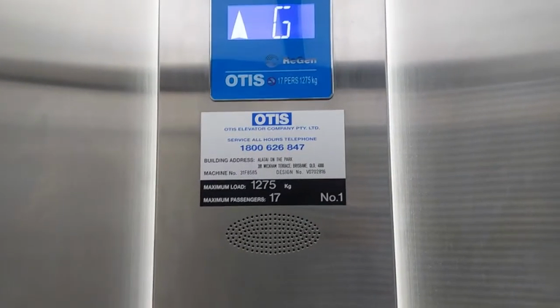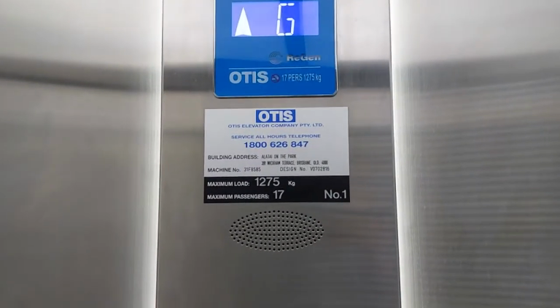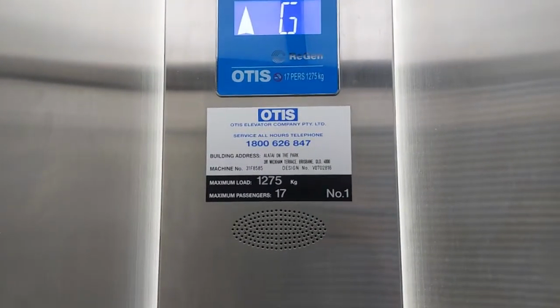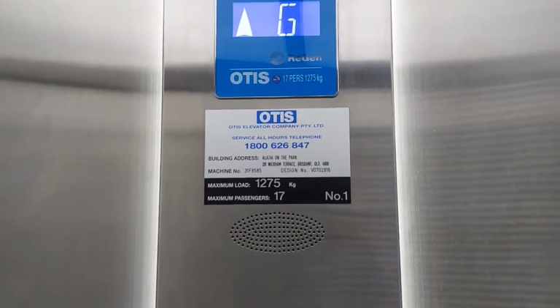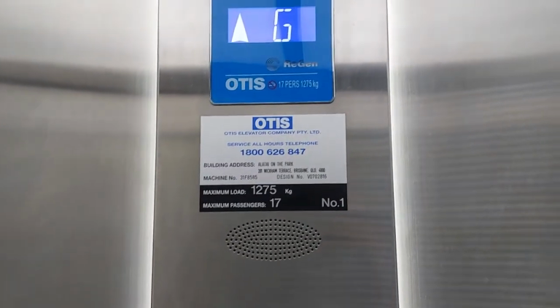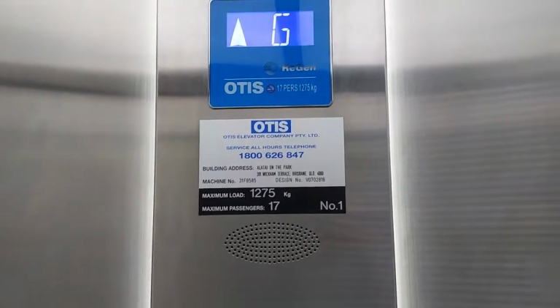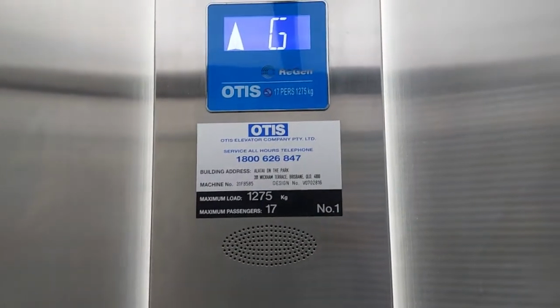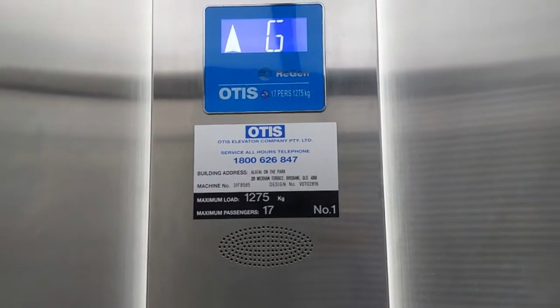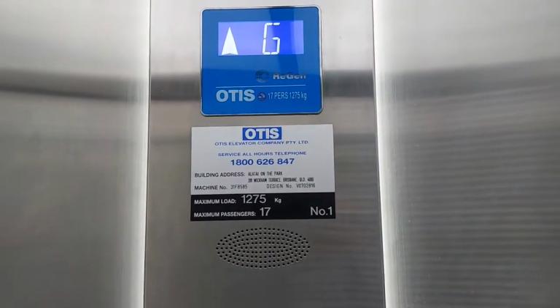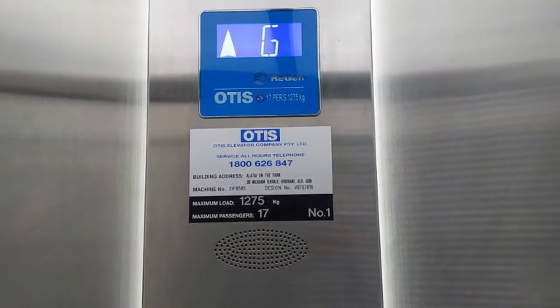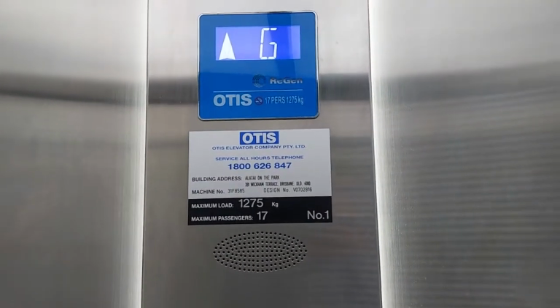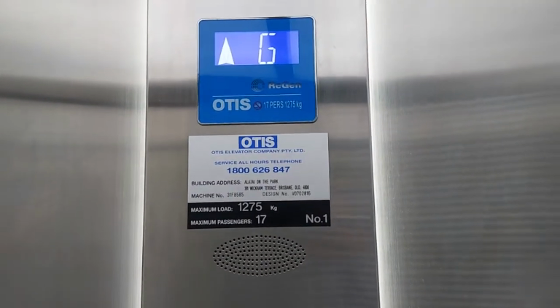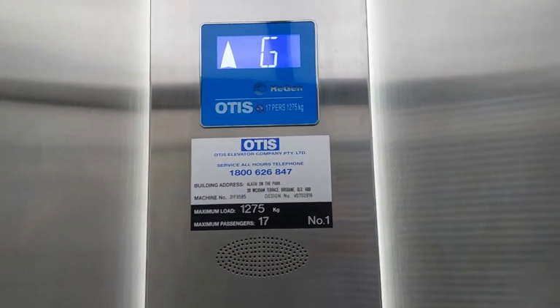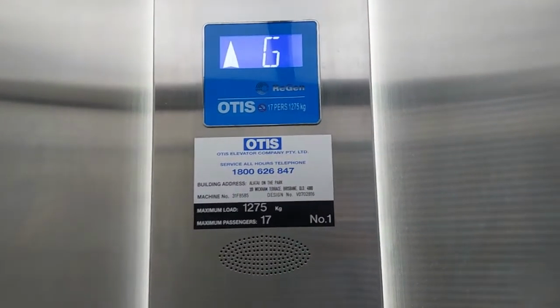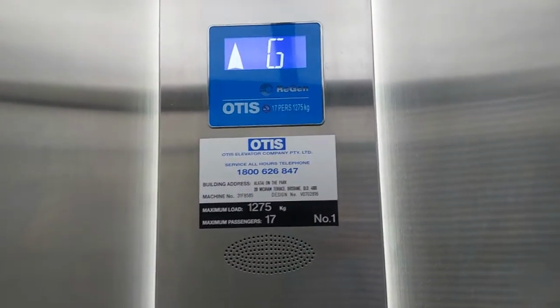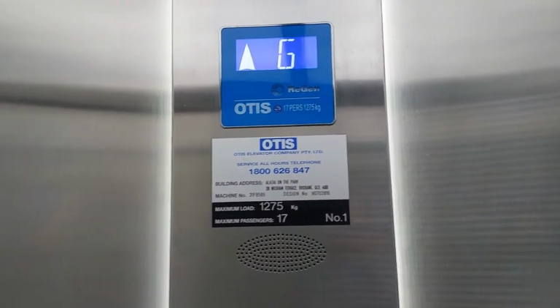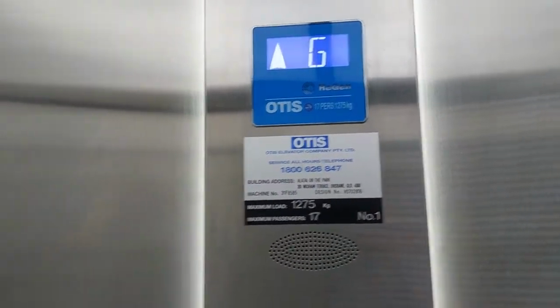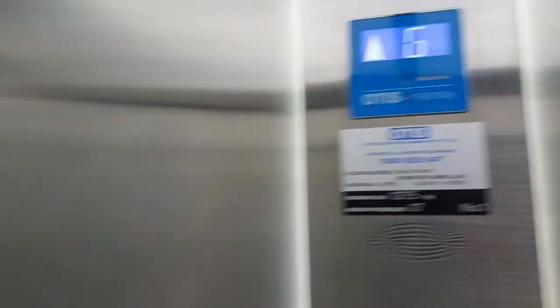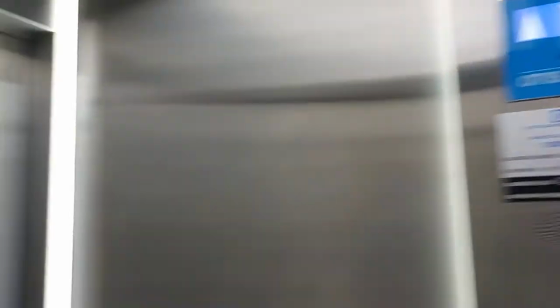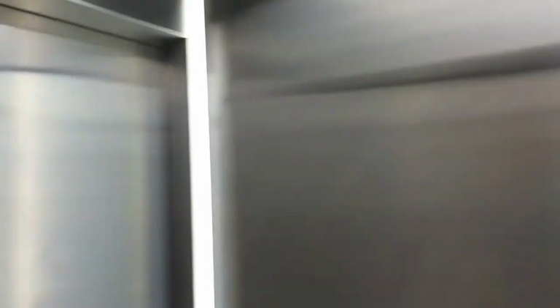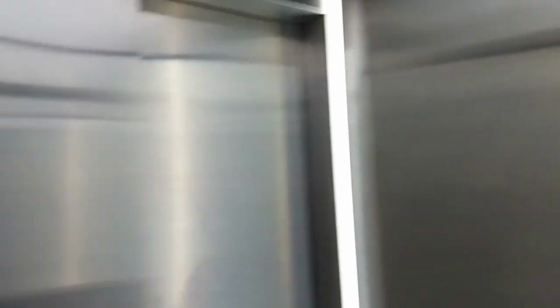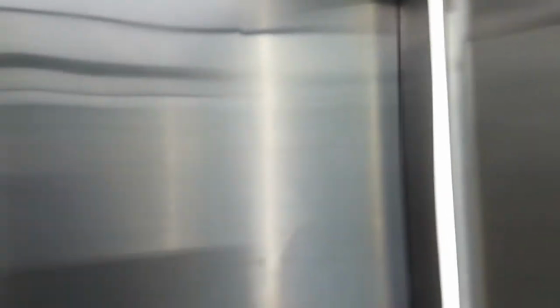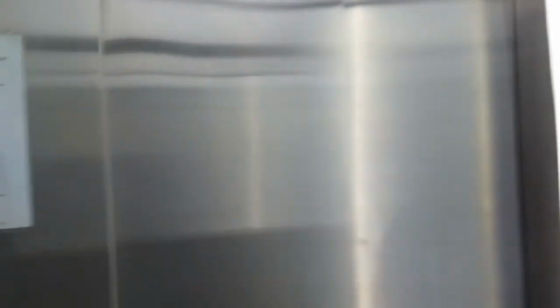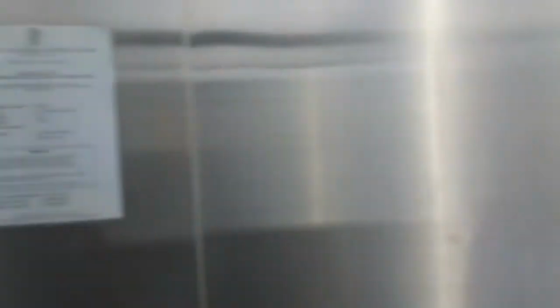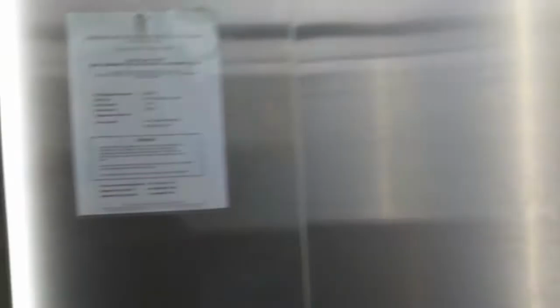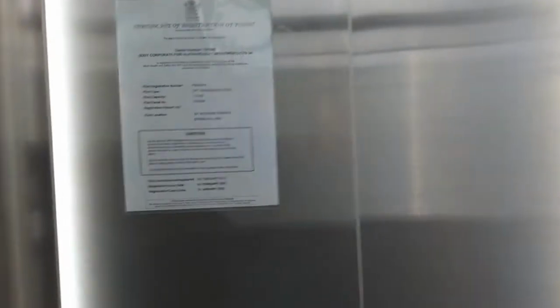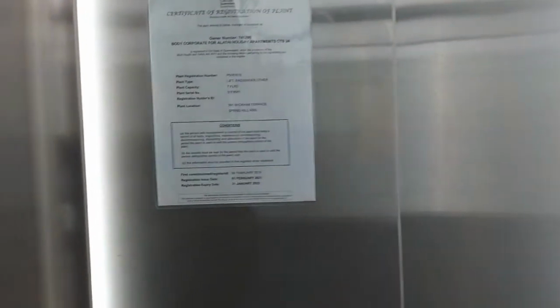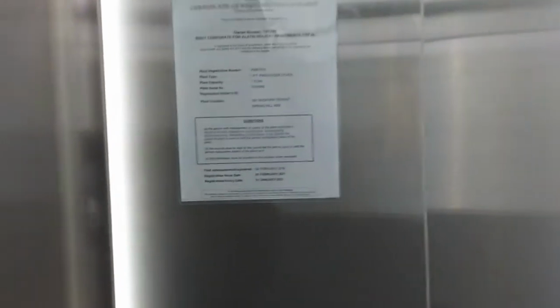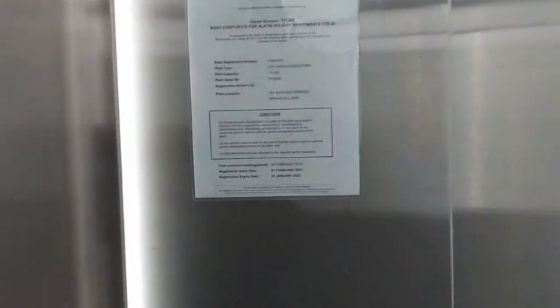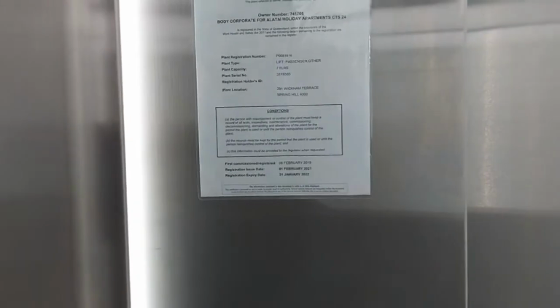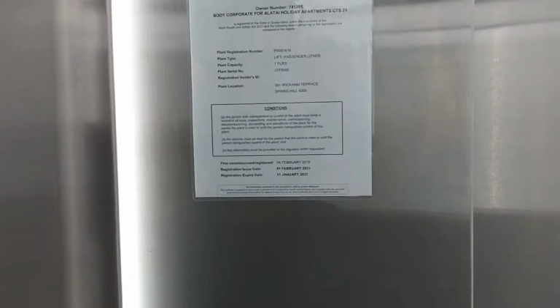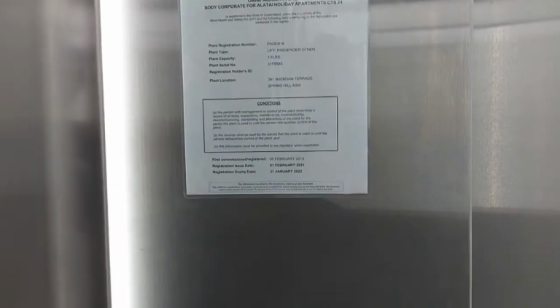Looks very, very recently modernised. Or replaced, actually. 2019.